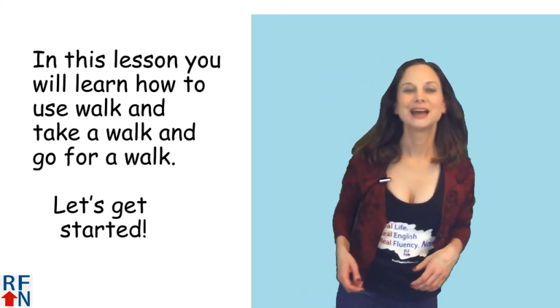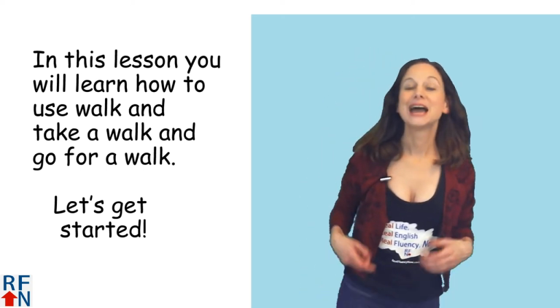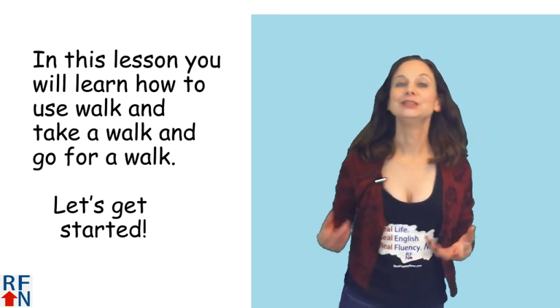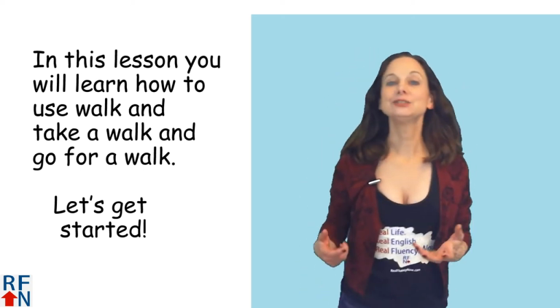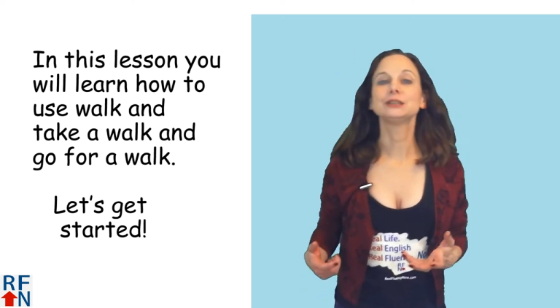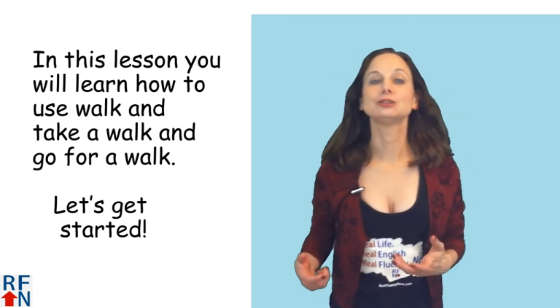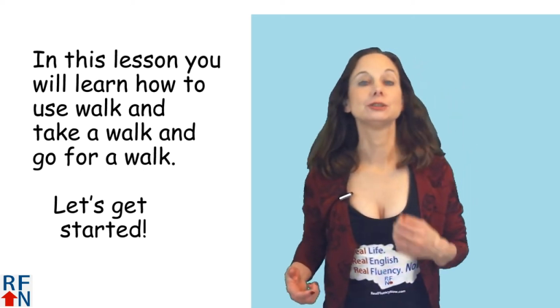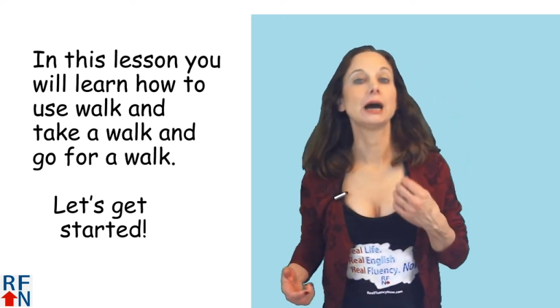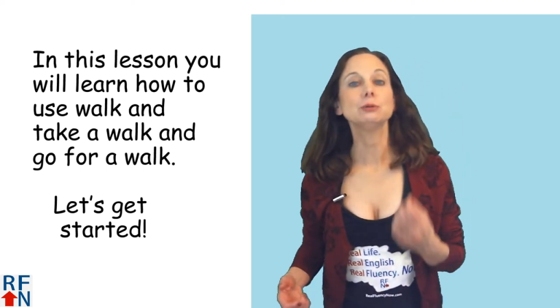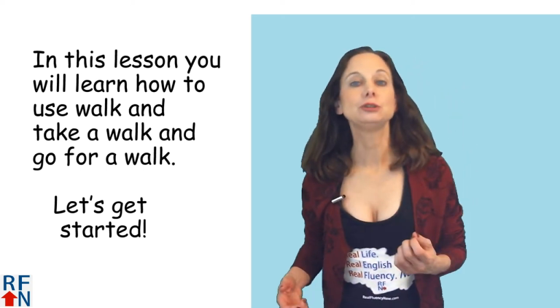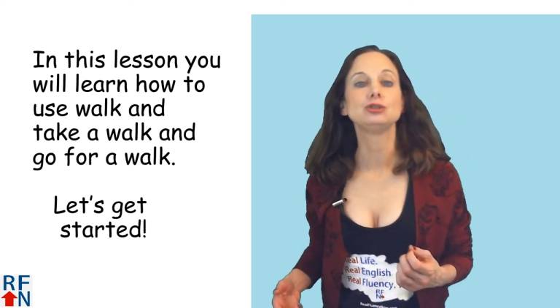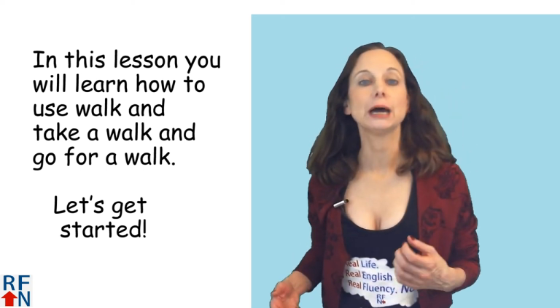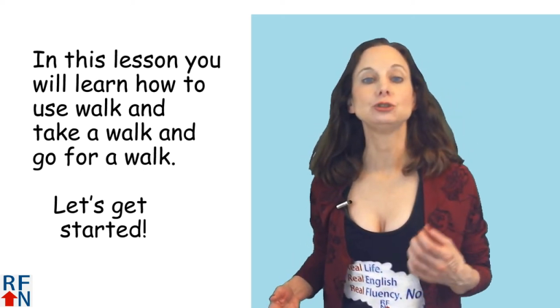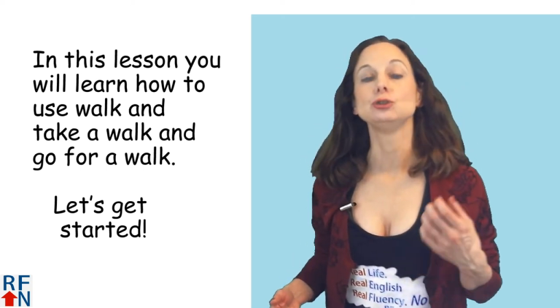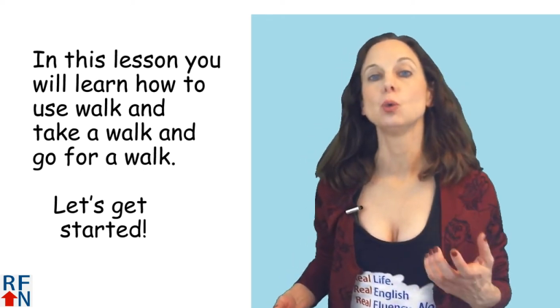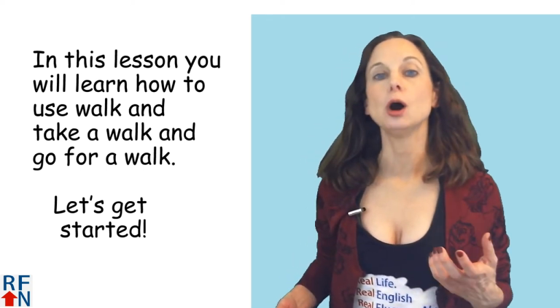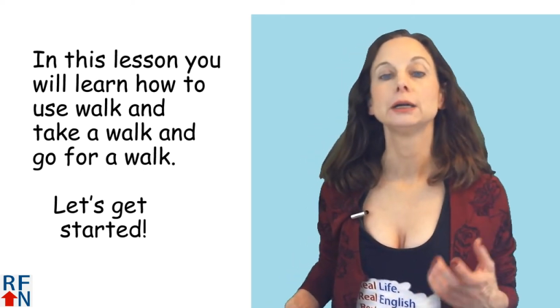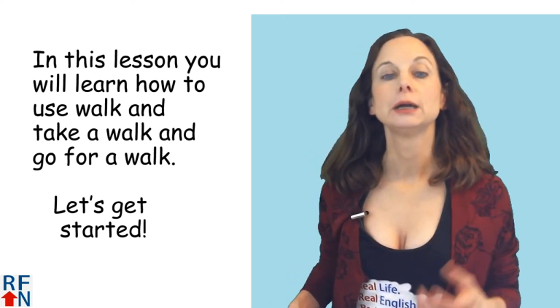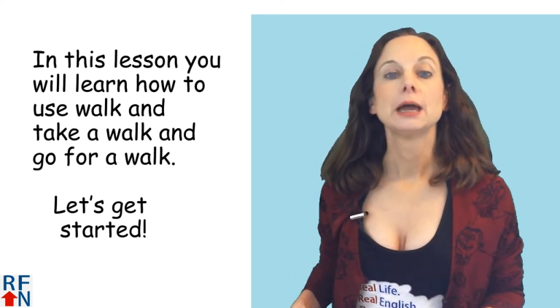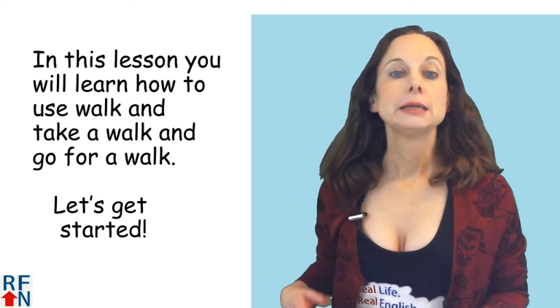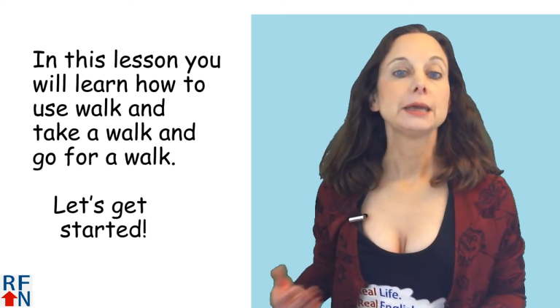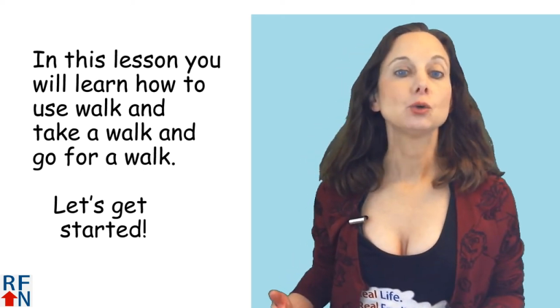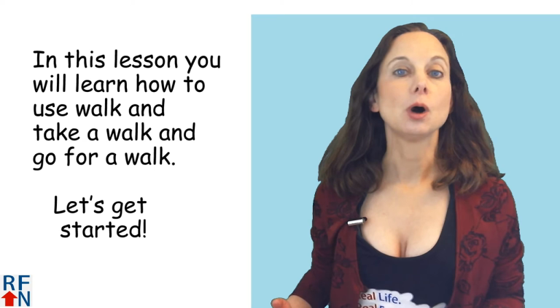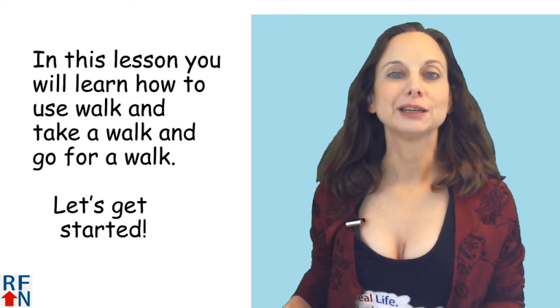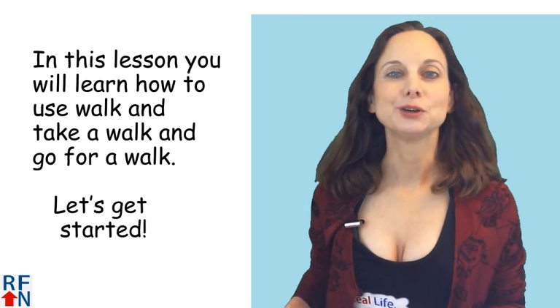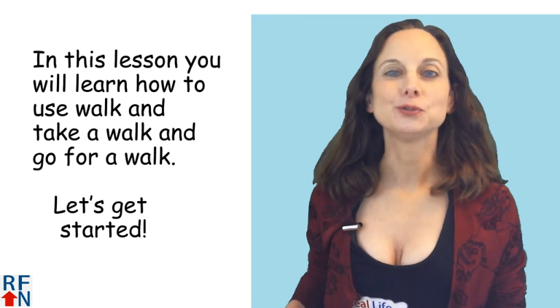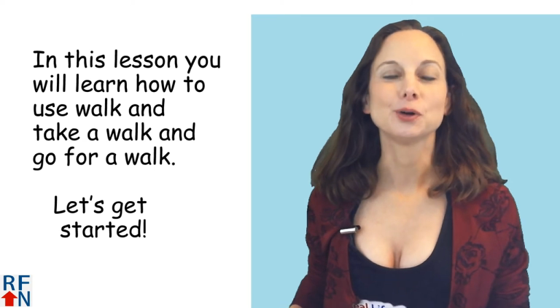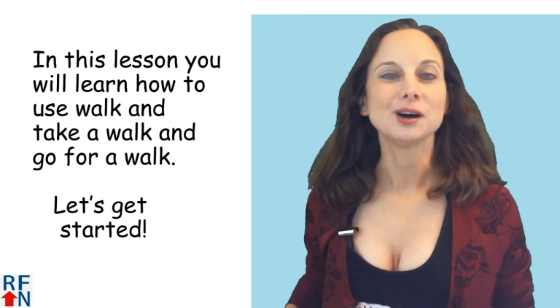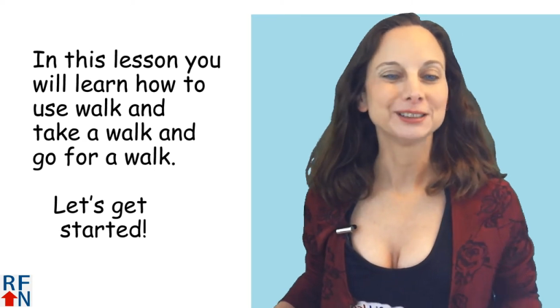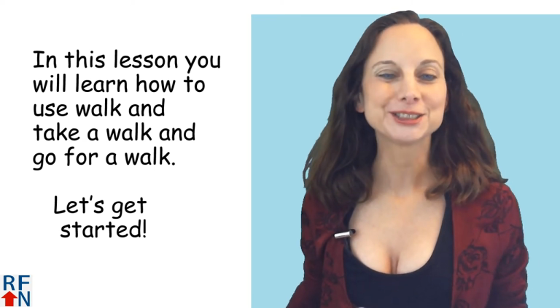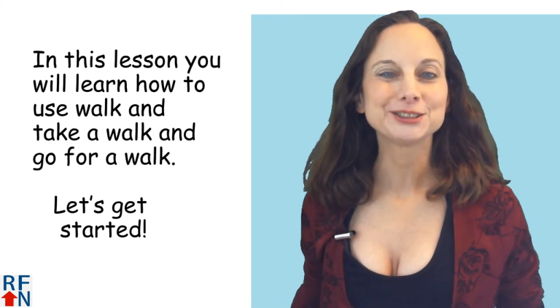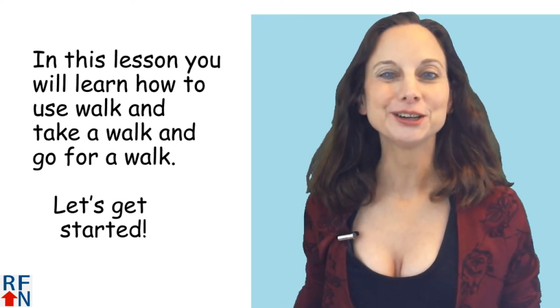In this English lesson I will teach you how to use walk, take a walk, and go for a walk. Let's get started.